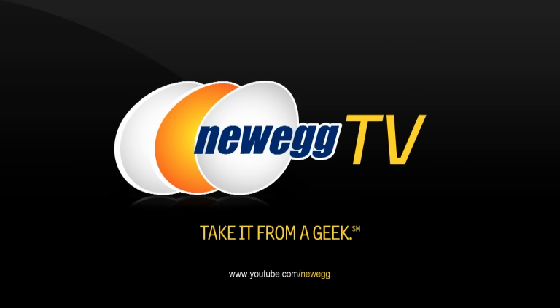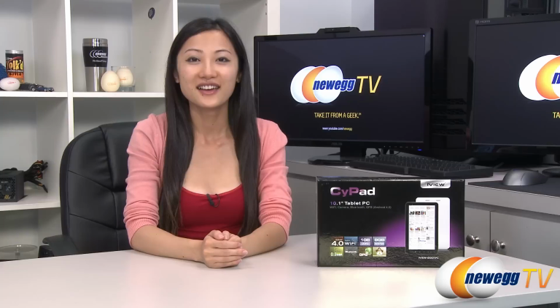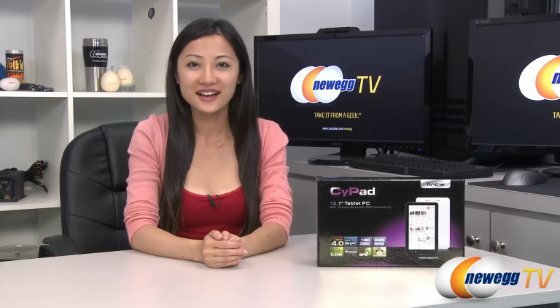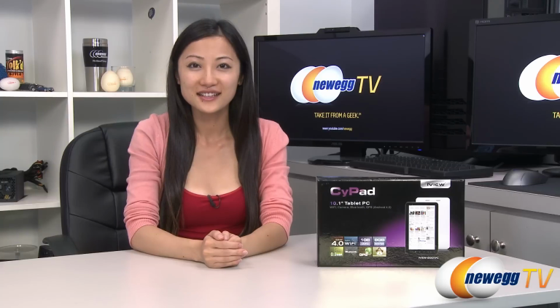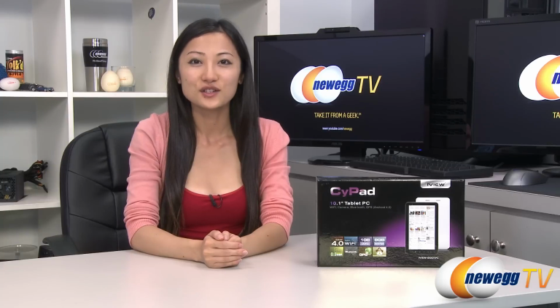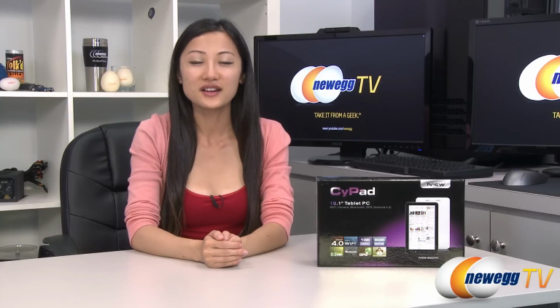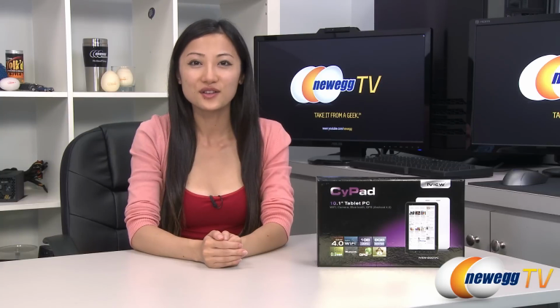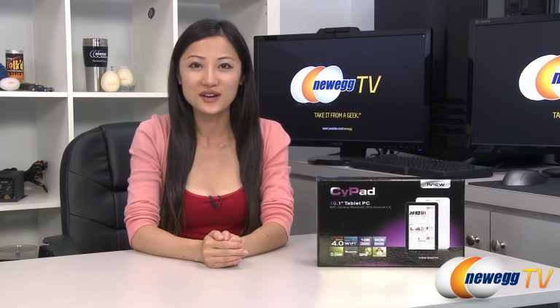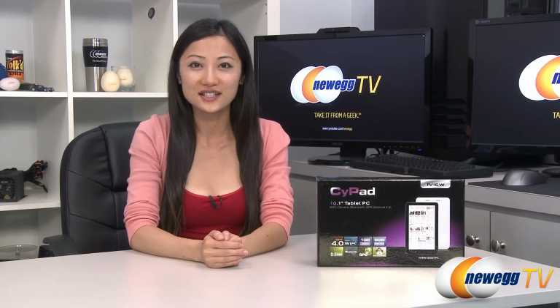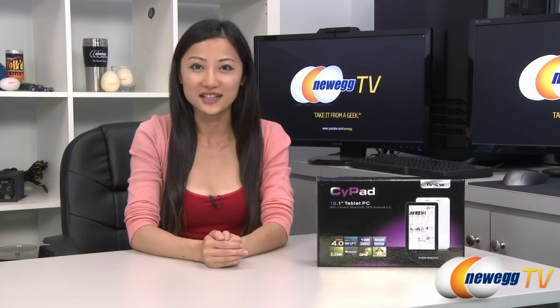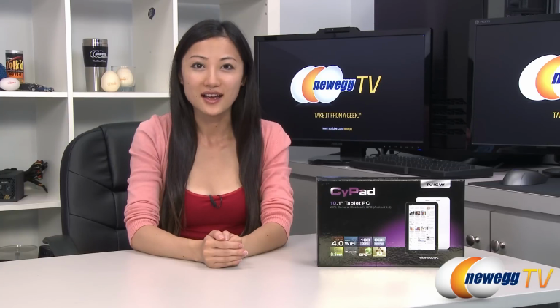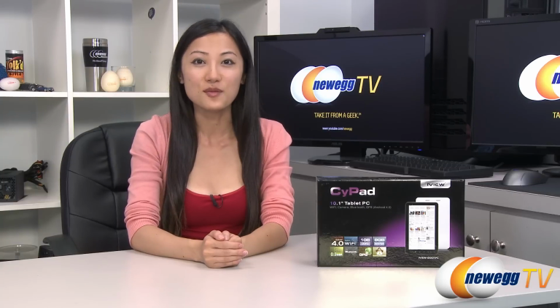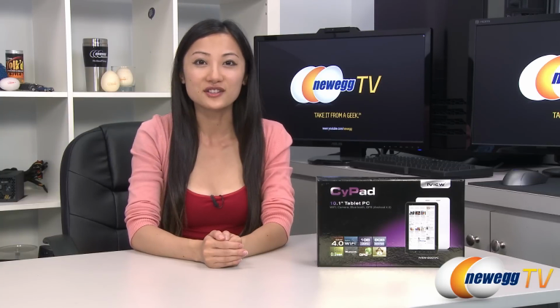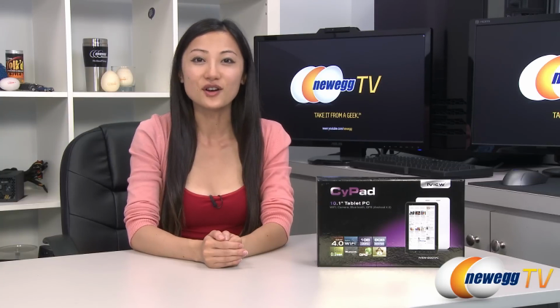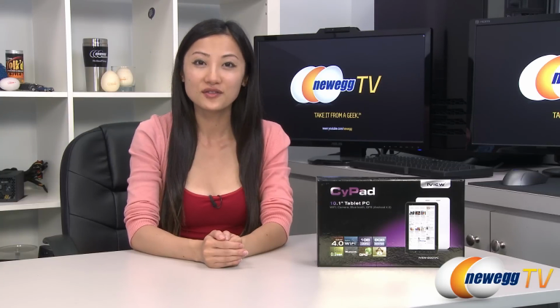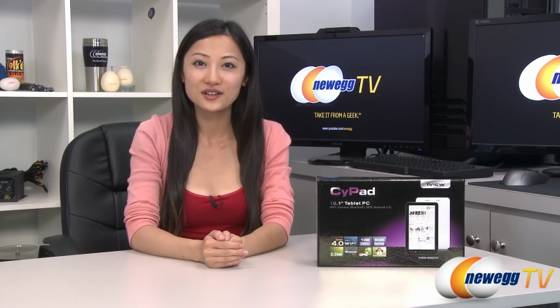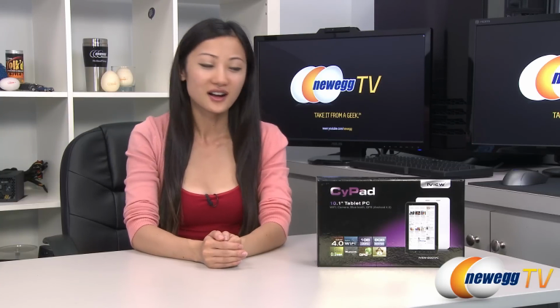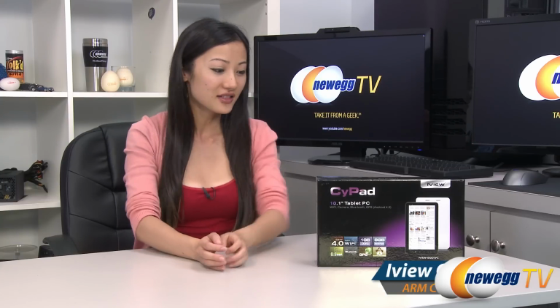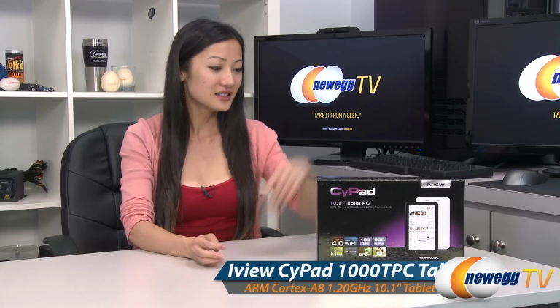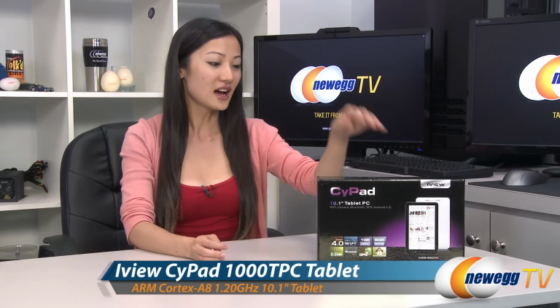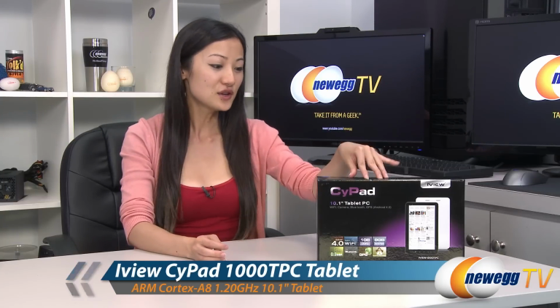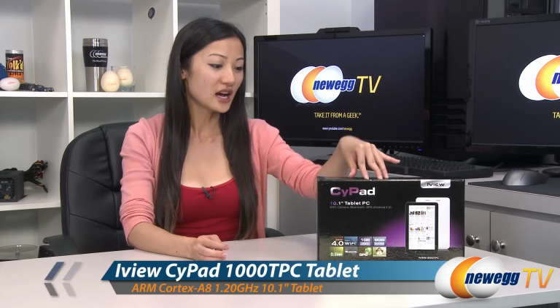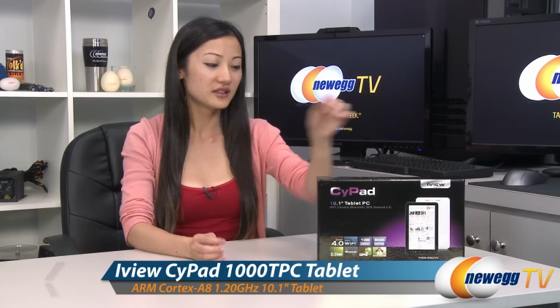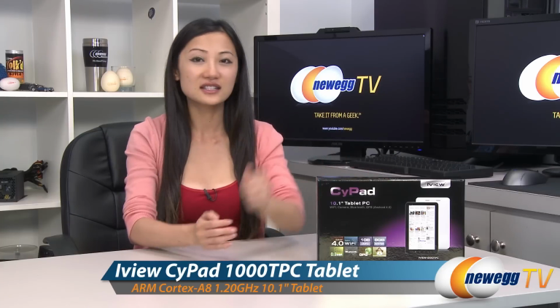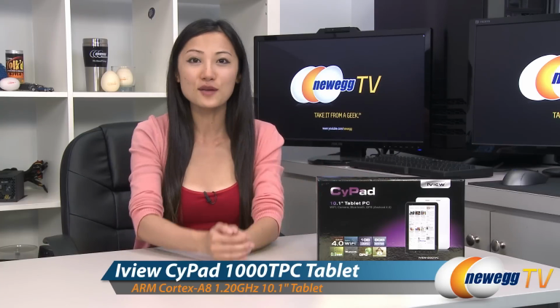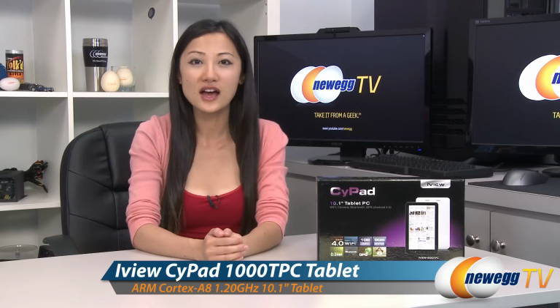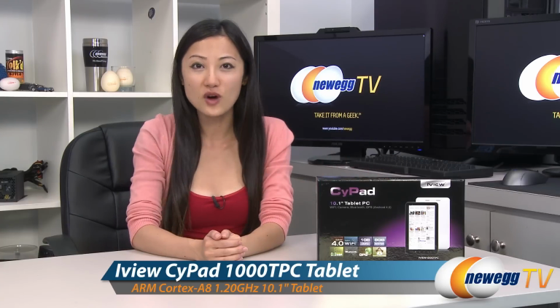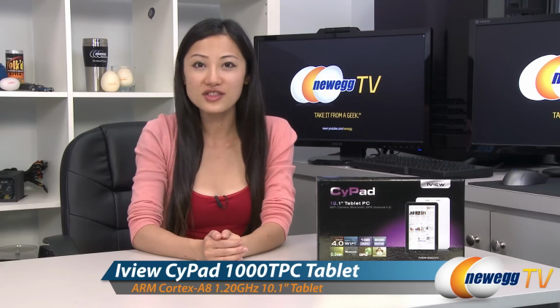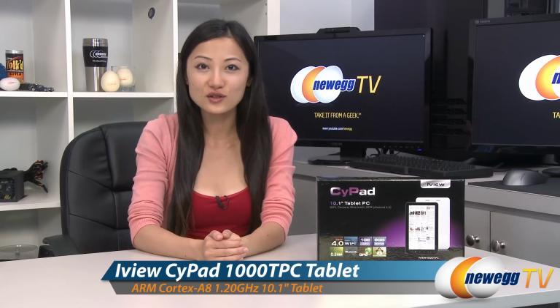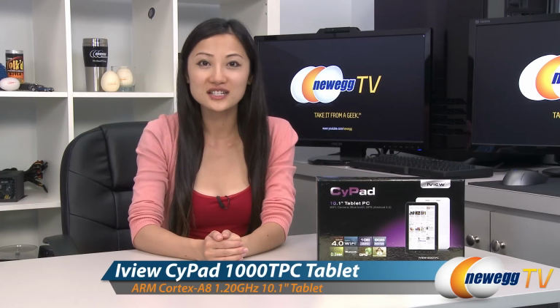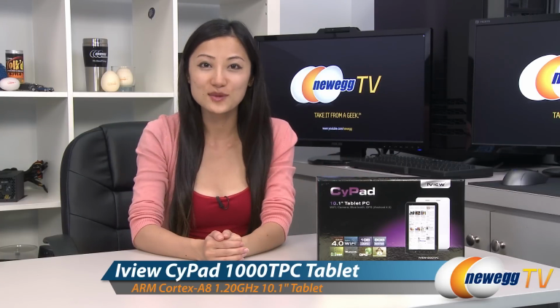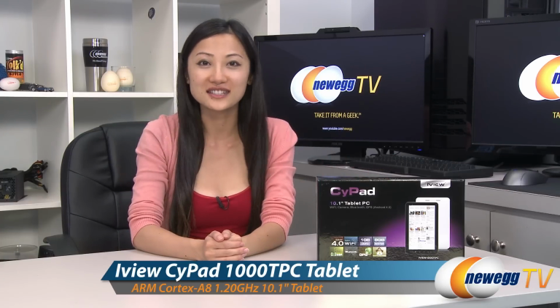Hey guys, Joanne here with Newegg TV. I'm here to do an overview on this iView tablet, the SciPad 1000 TPC.